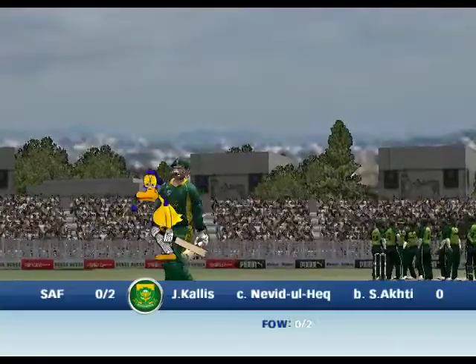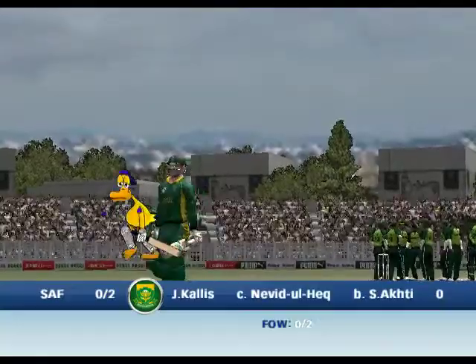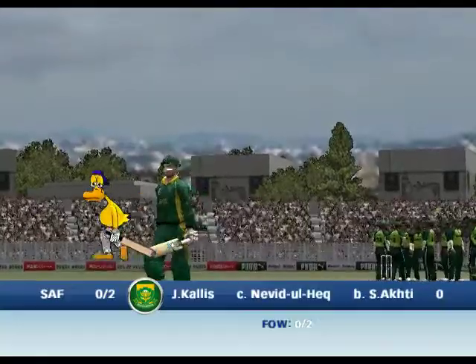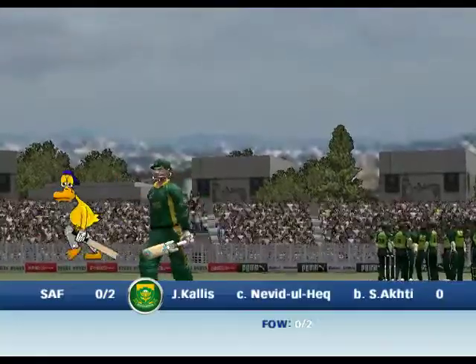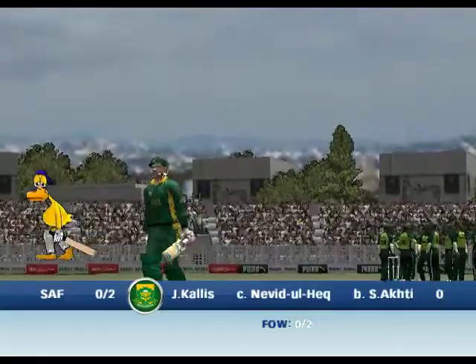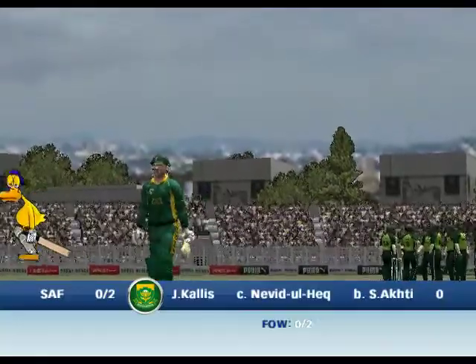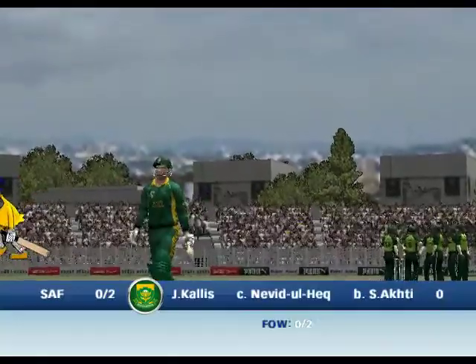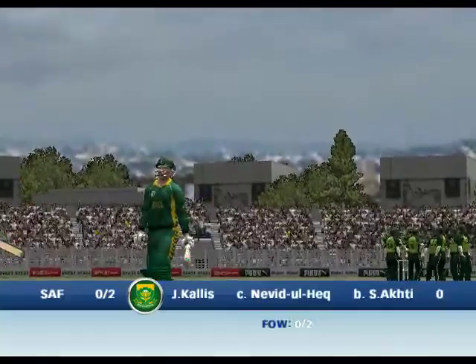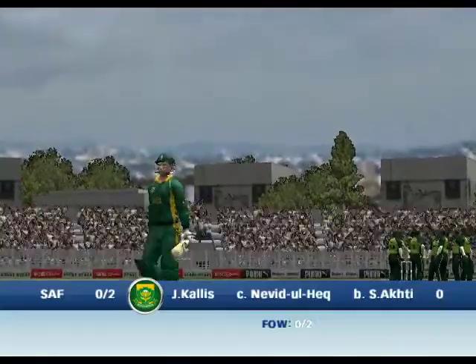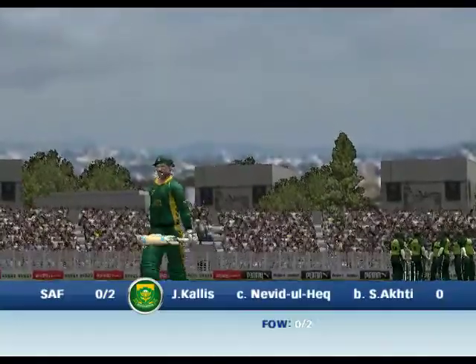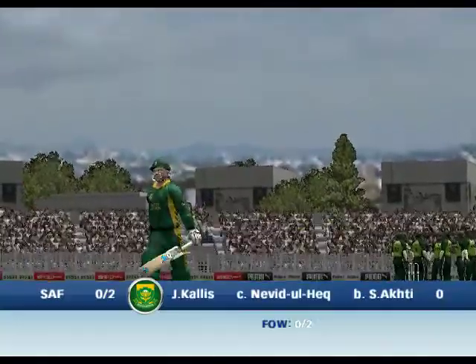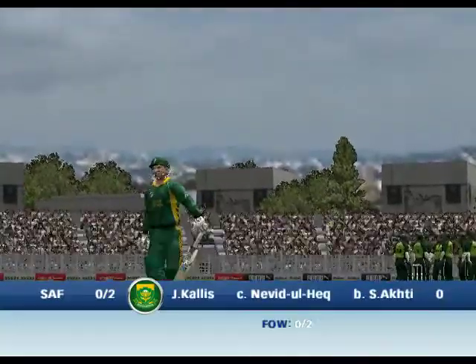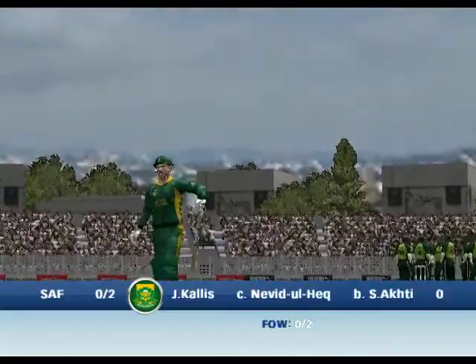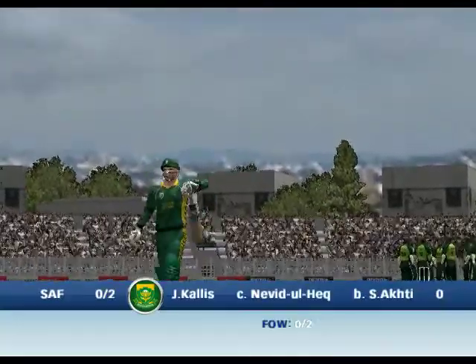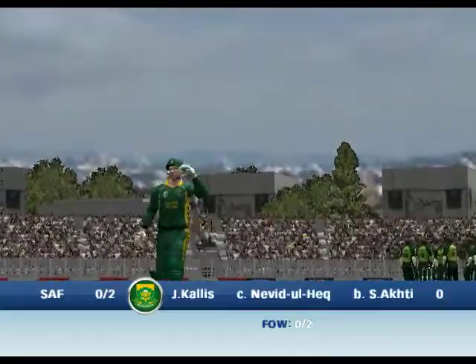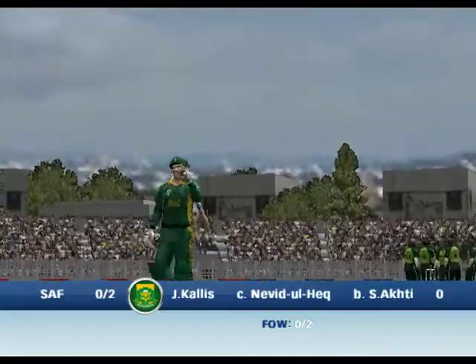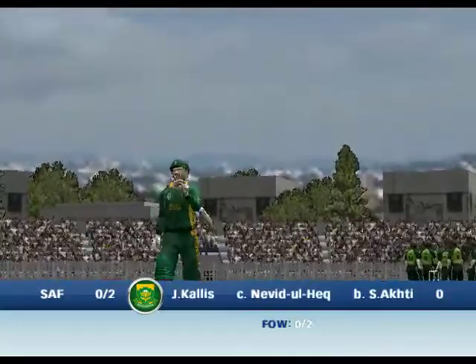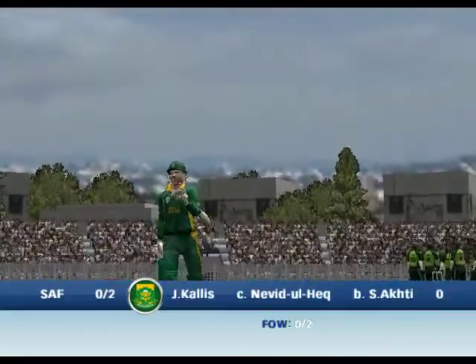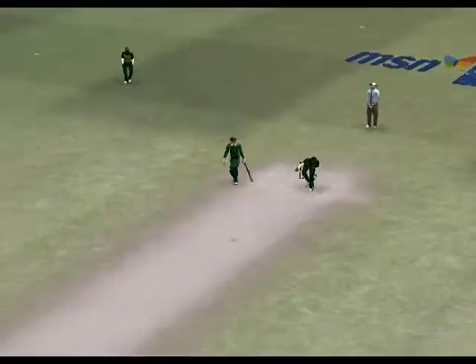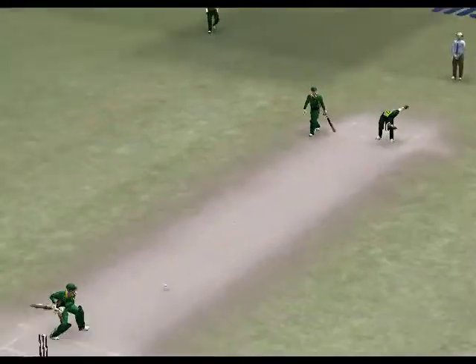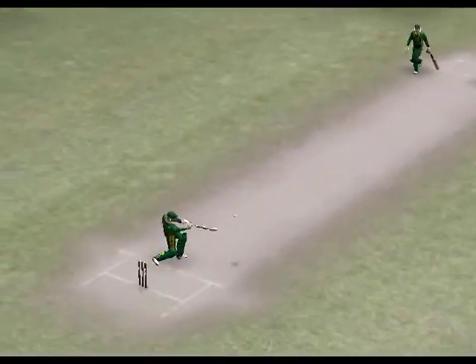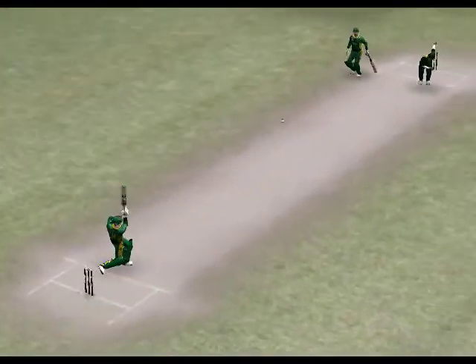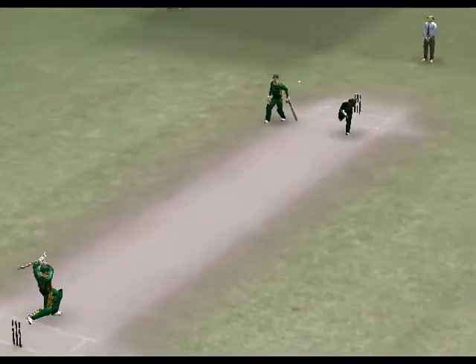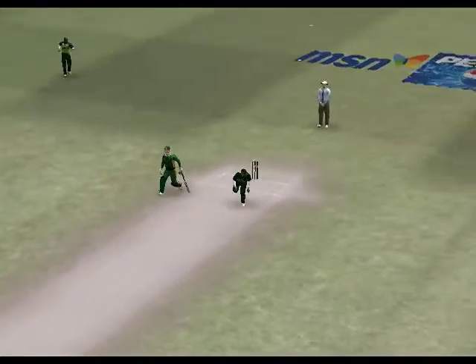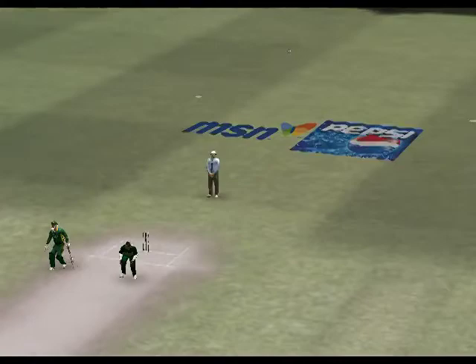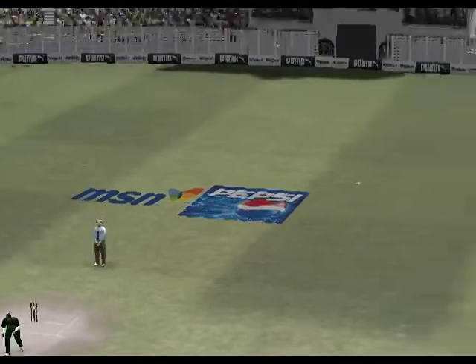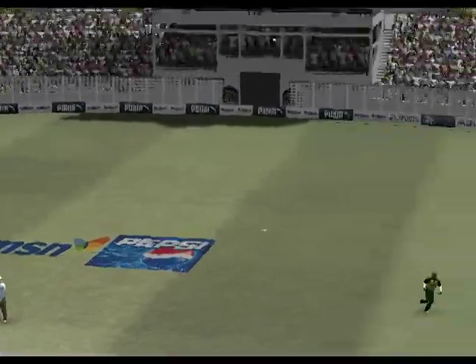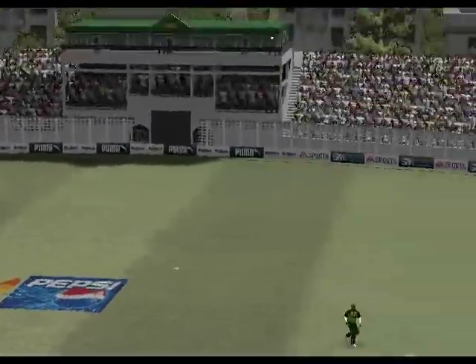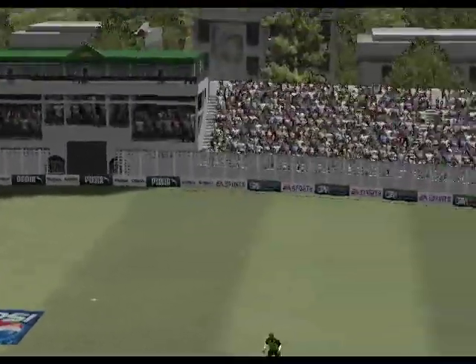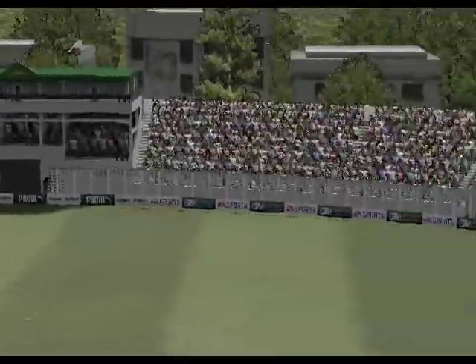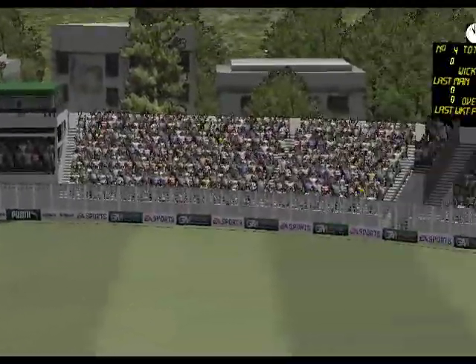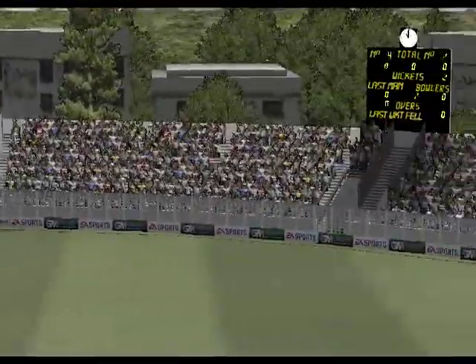Cummins was out for a duck. Out first ball. He could pick up on the phone call he just put down. This was how the wicket fell.